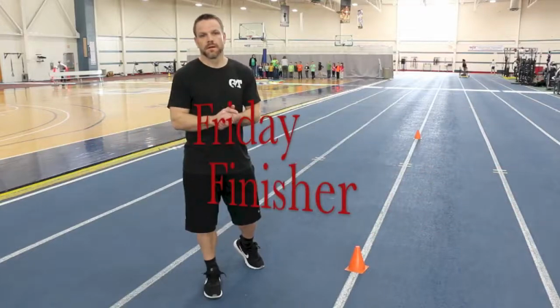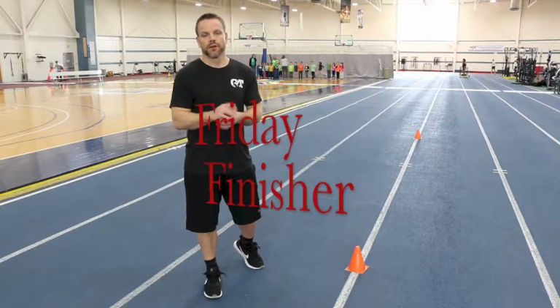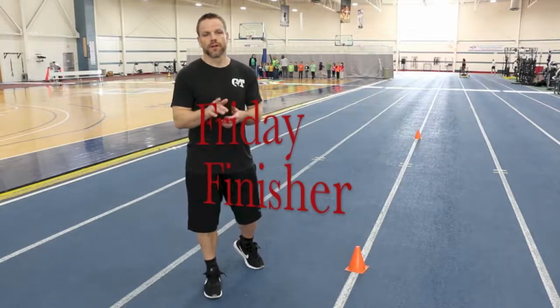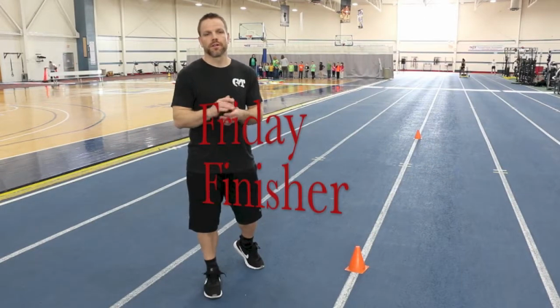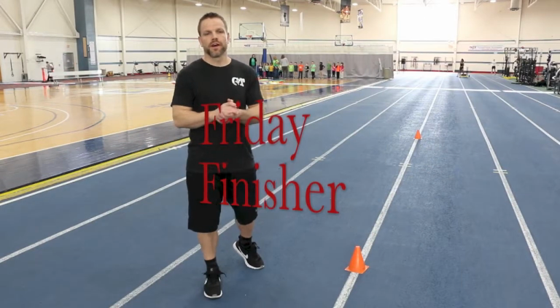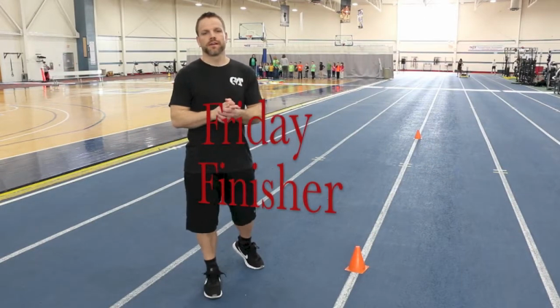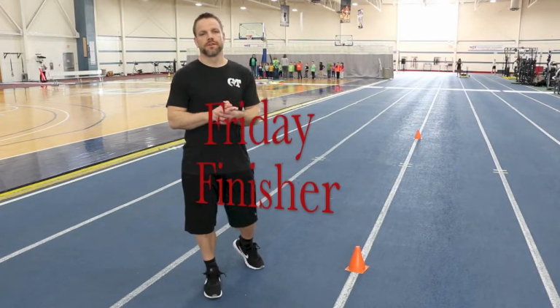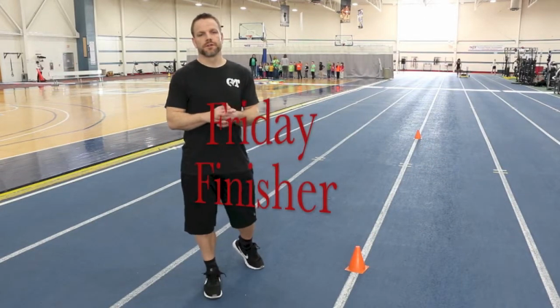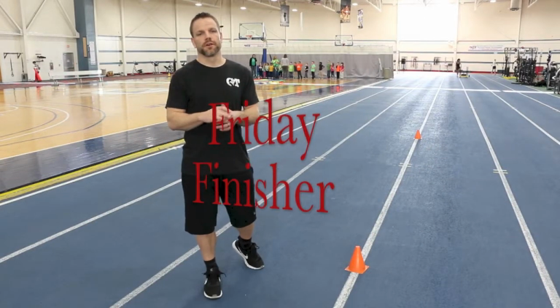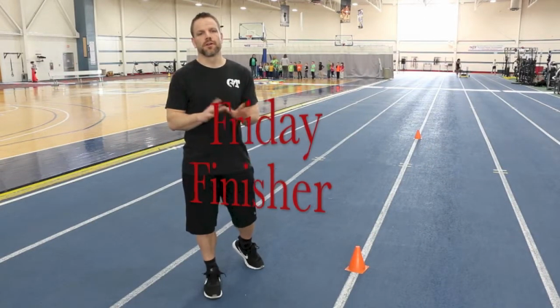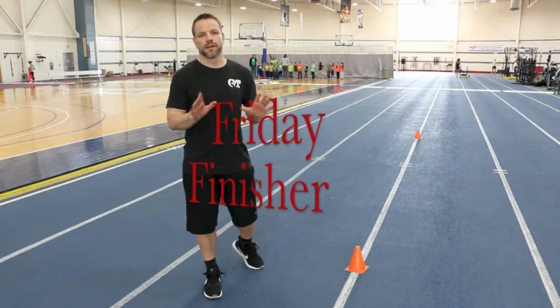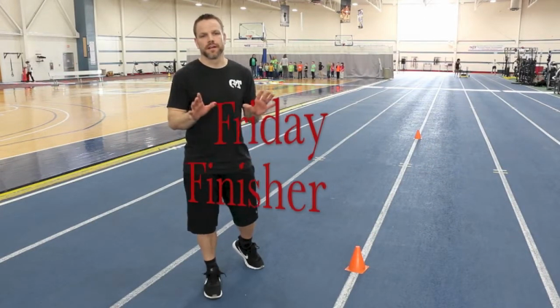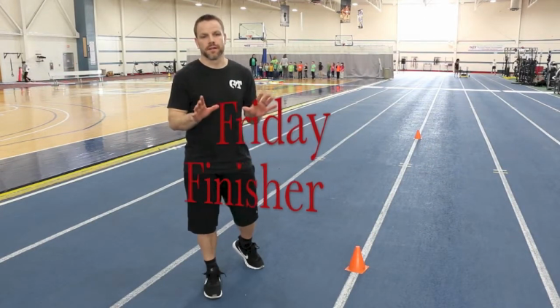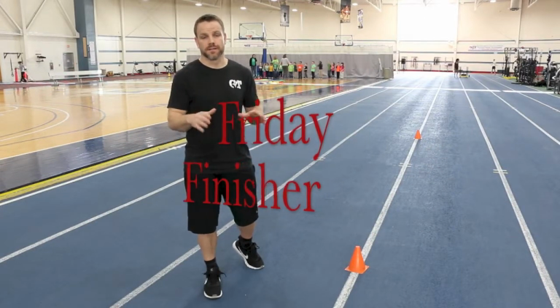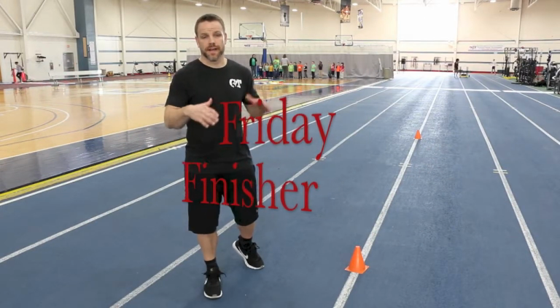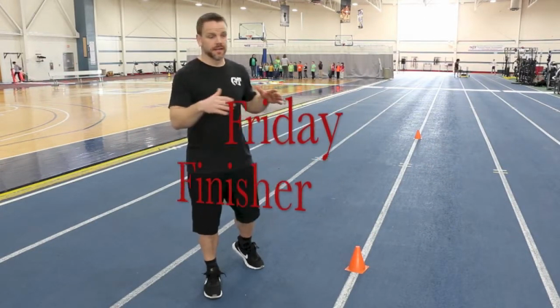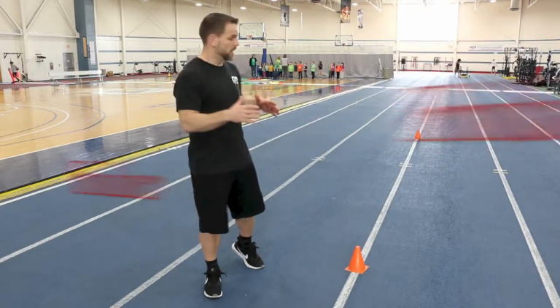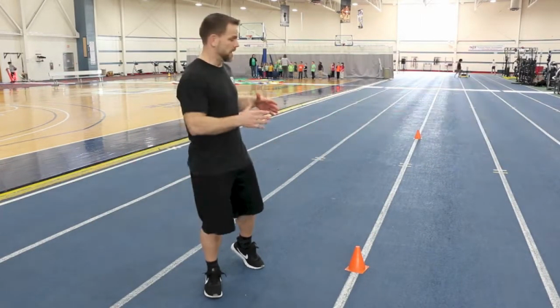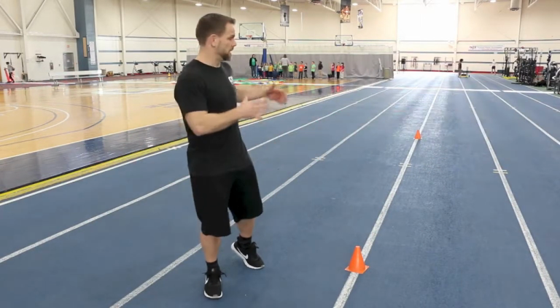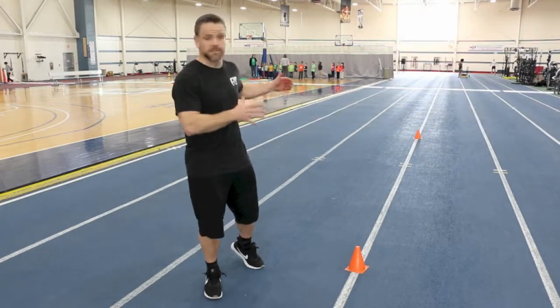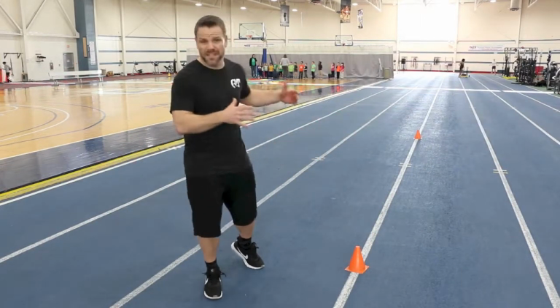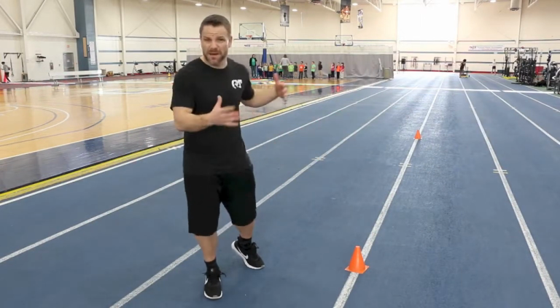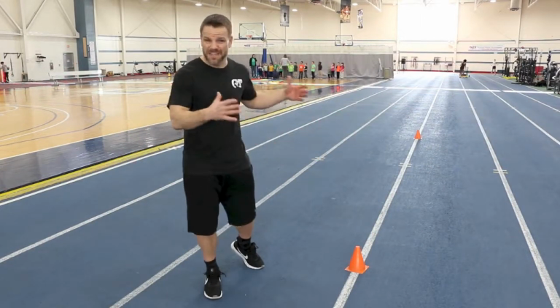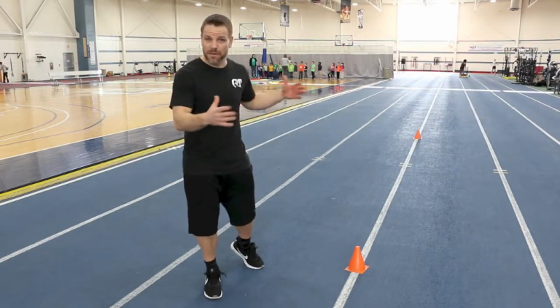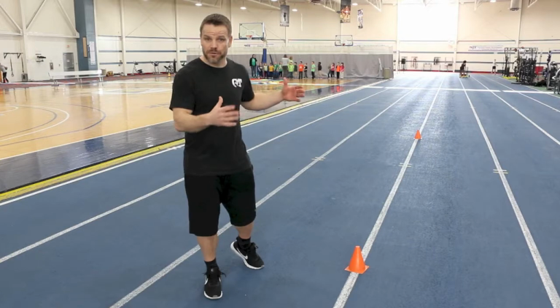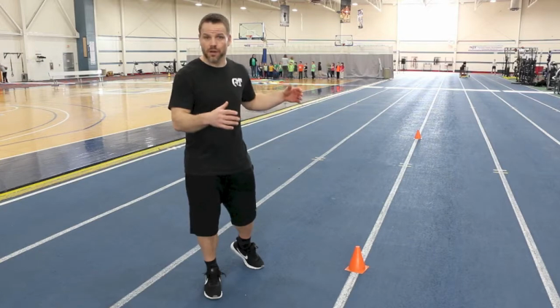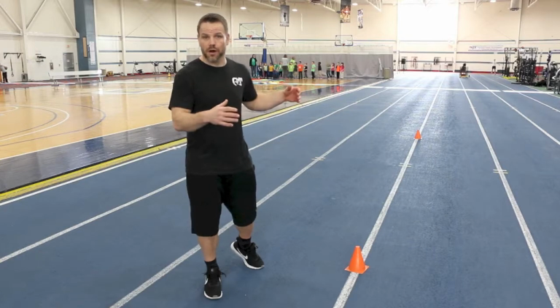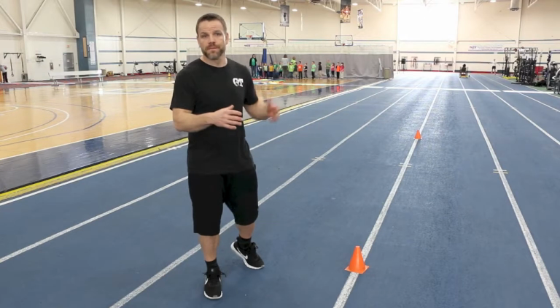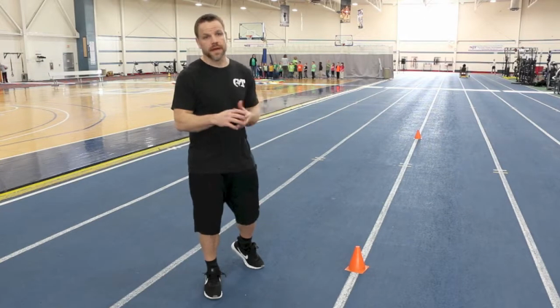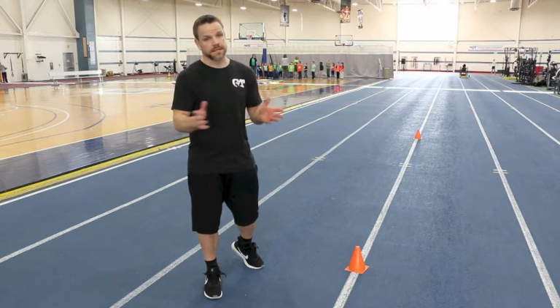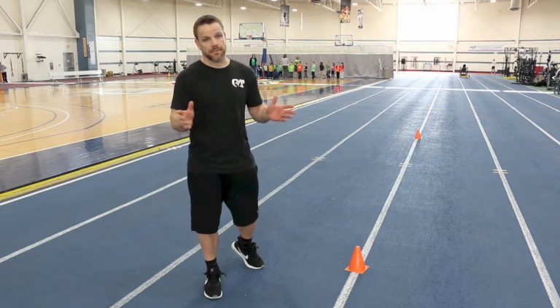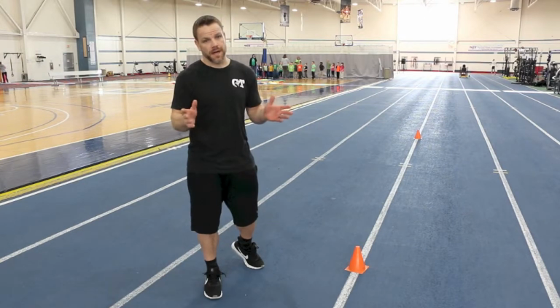Tony here, another Friday Finisher. All you're going to need is a space about 10 meters long and a stop clock.